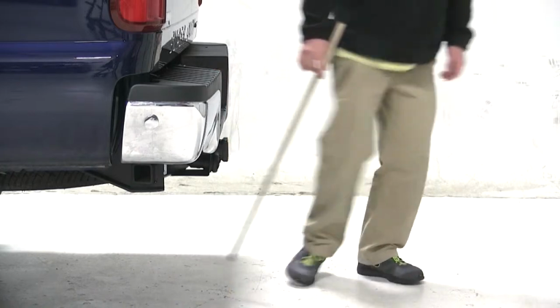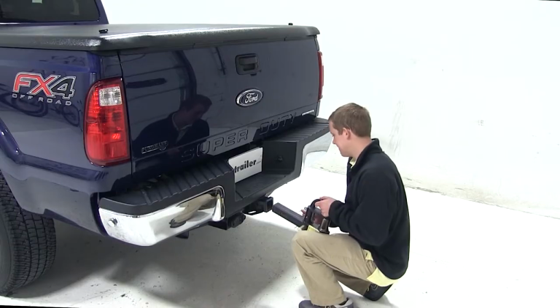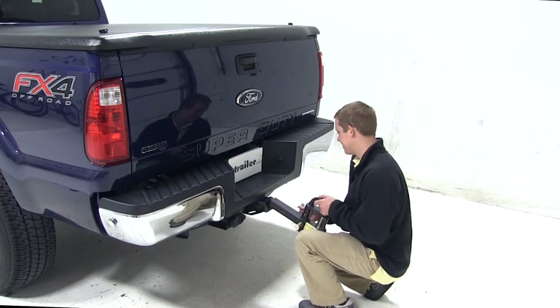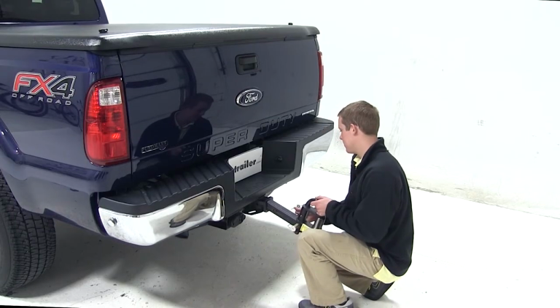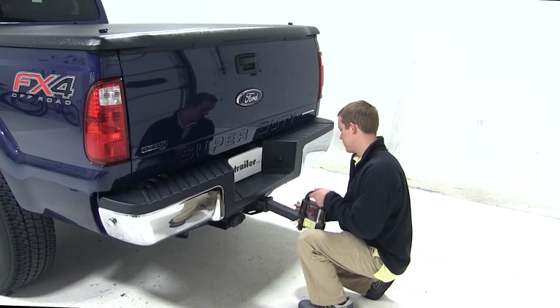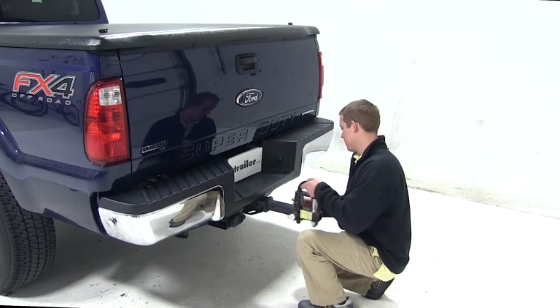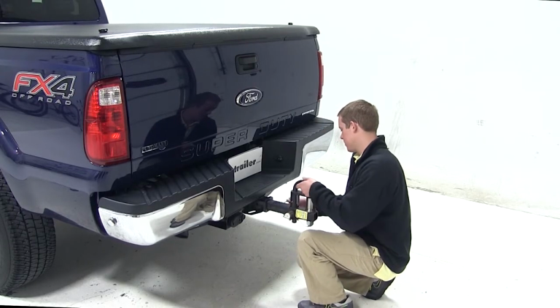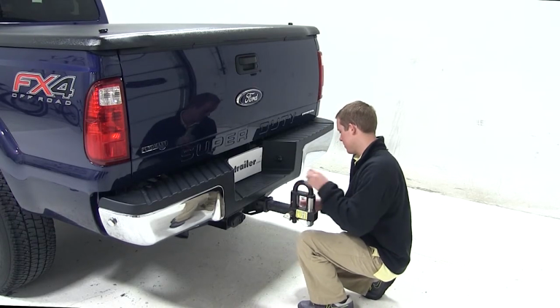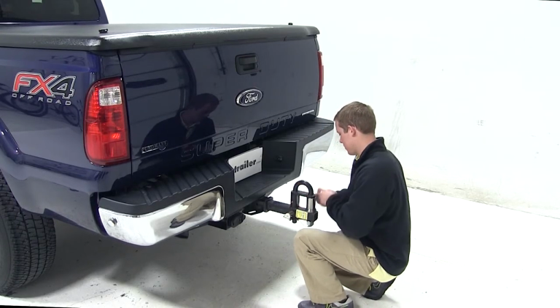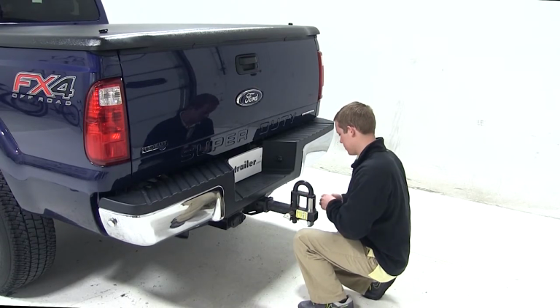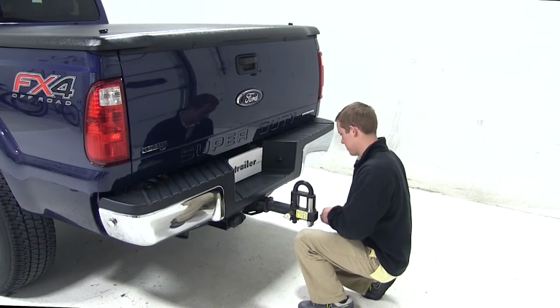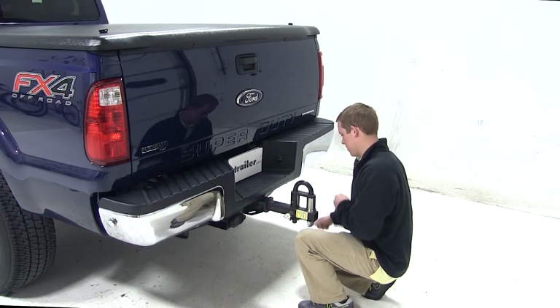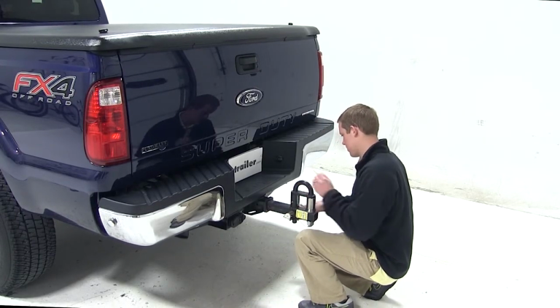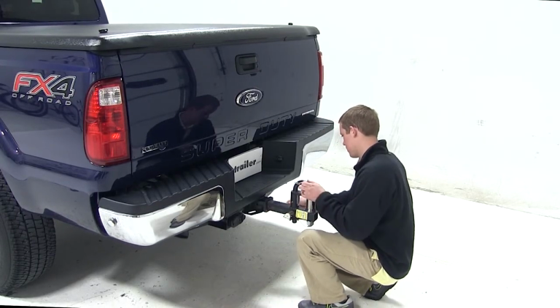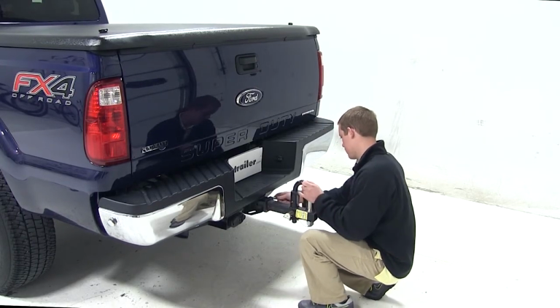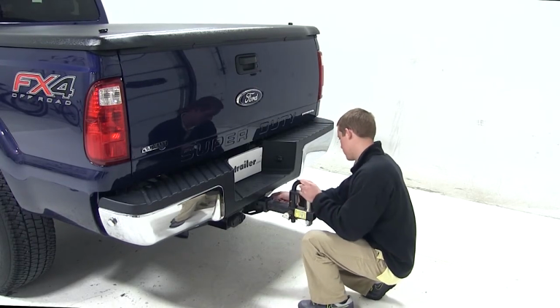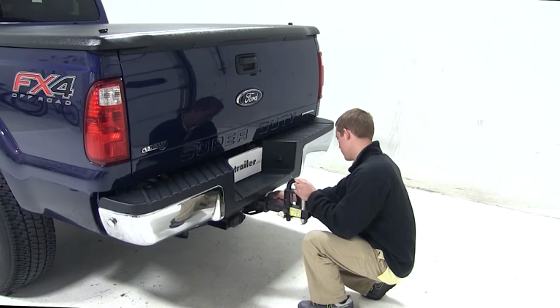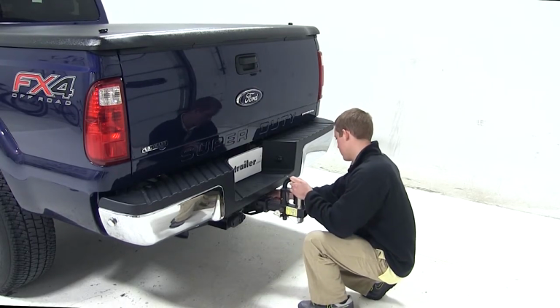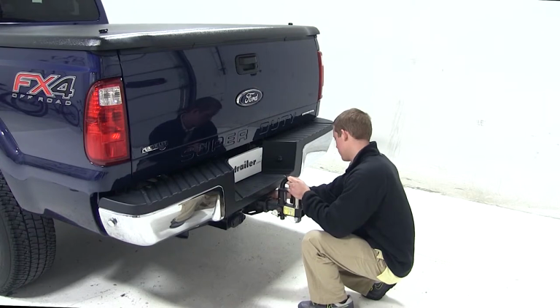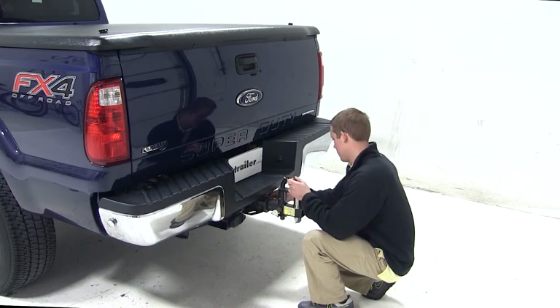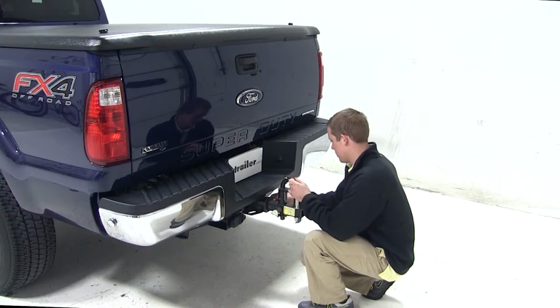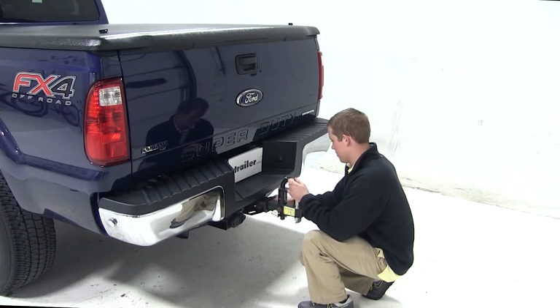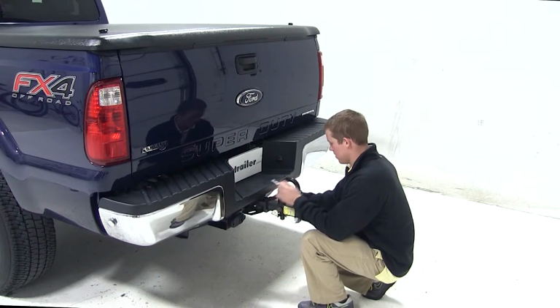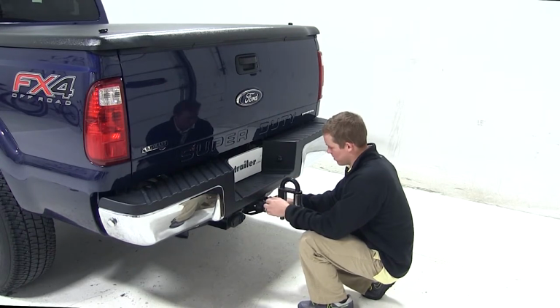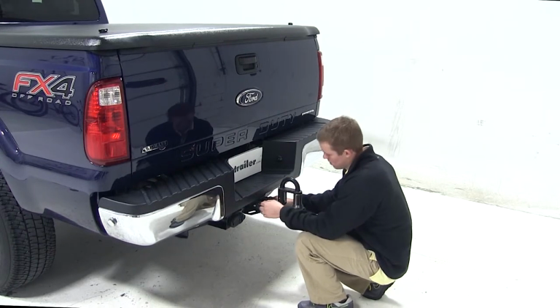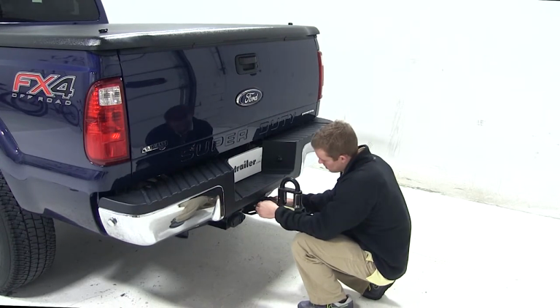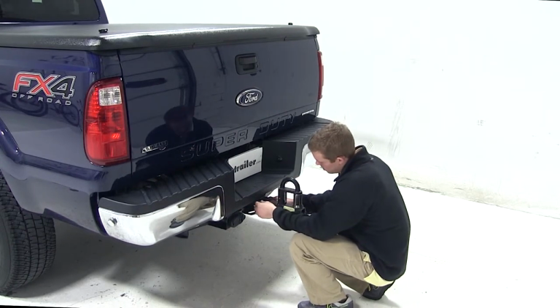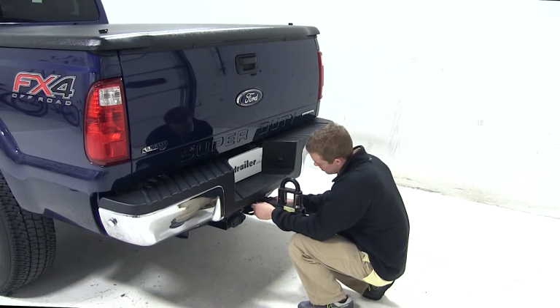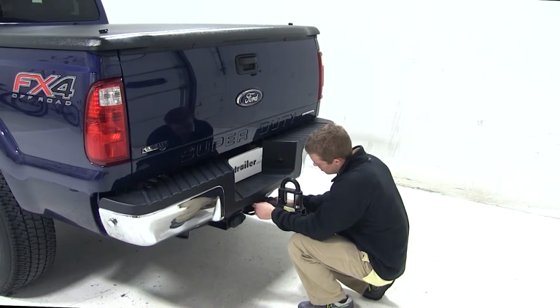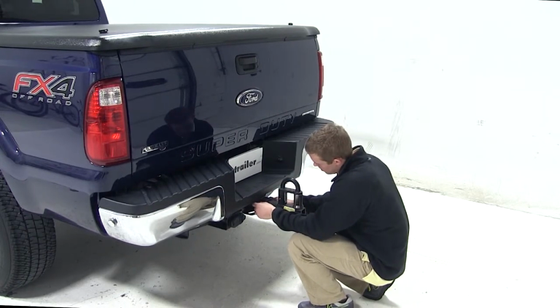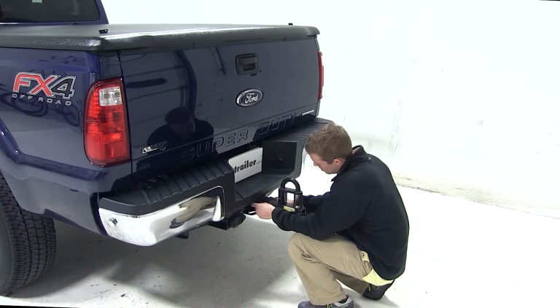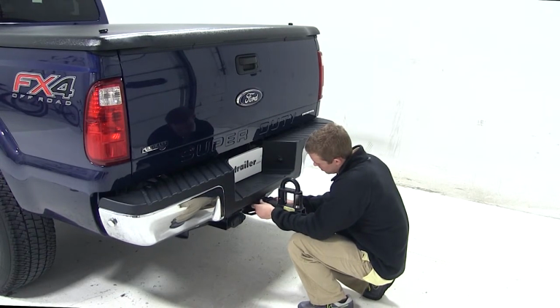To begin our test fit, we'll slide the shank of the ball mount into the opening of the hitch, line up the pin holes, and secure it to the hitch with the pin and clip.